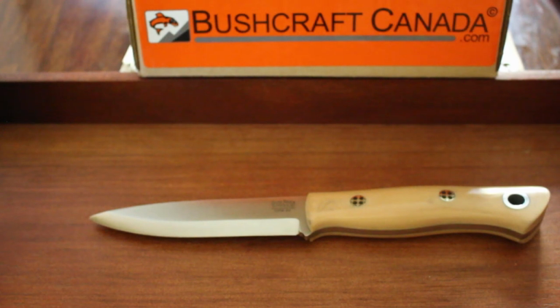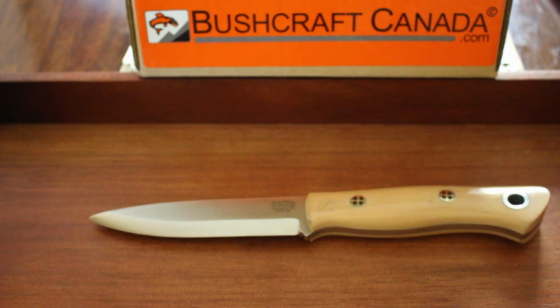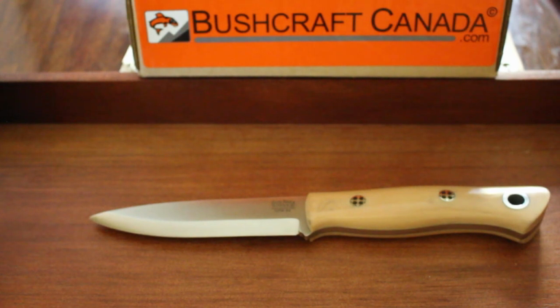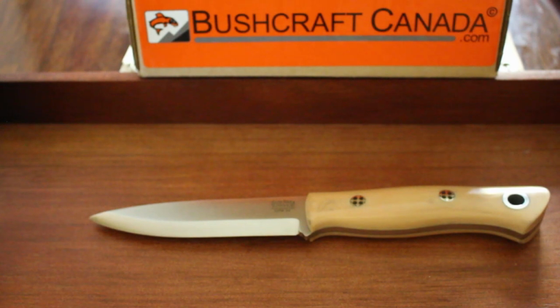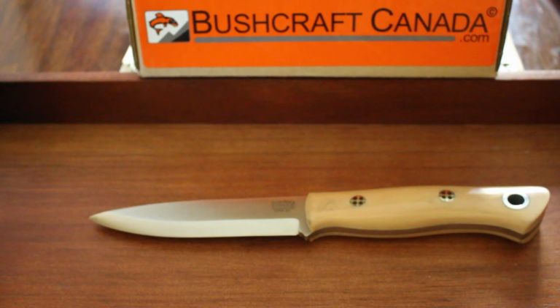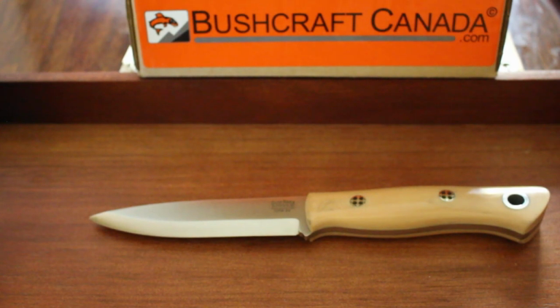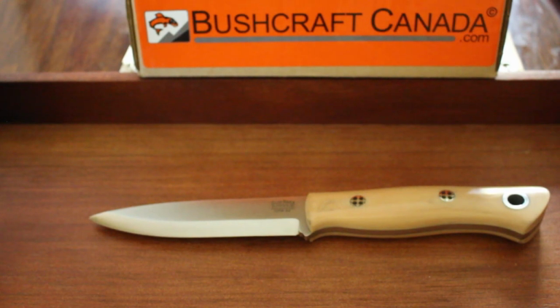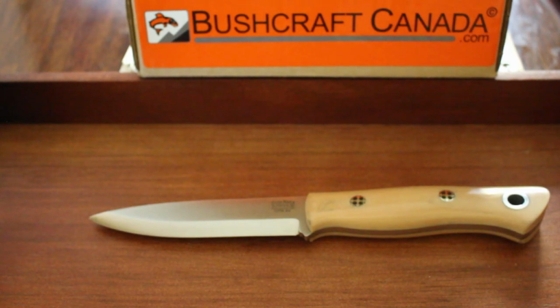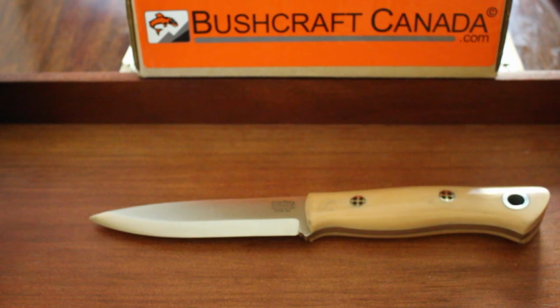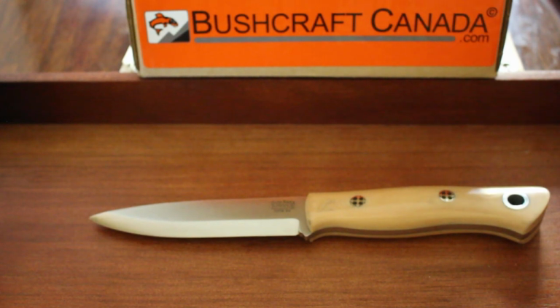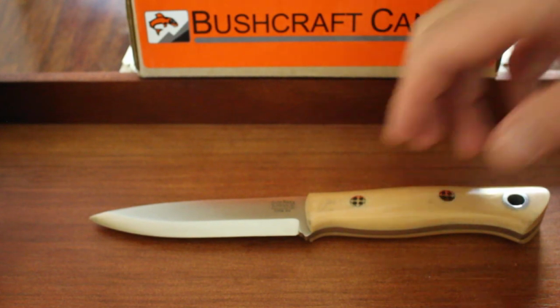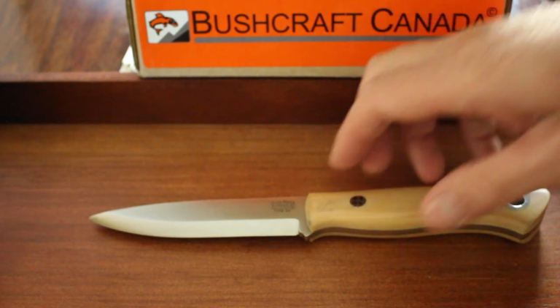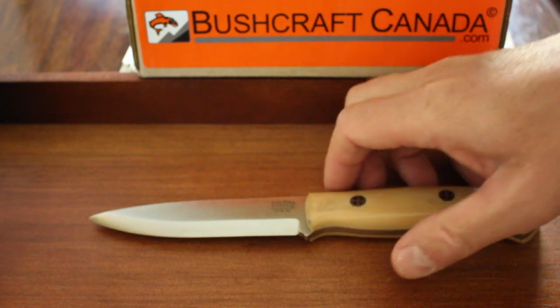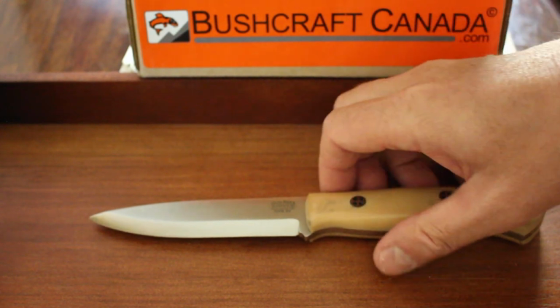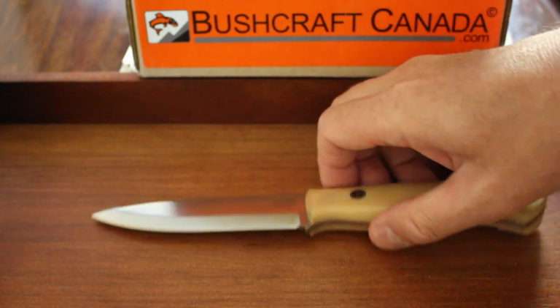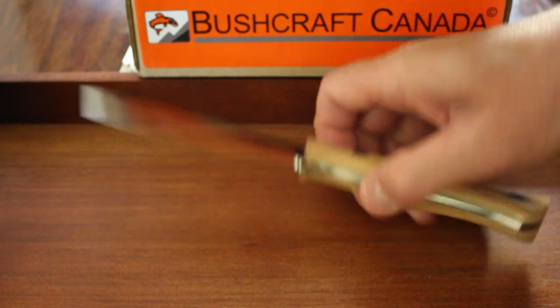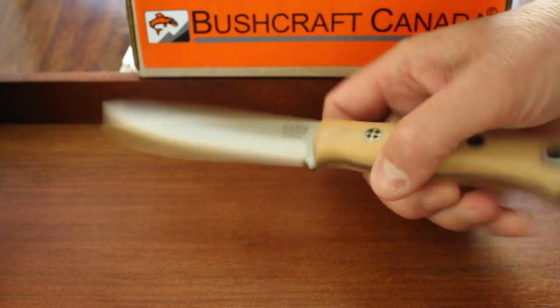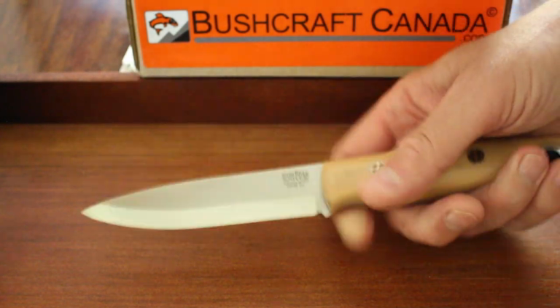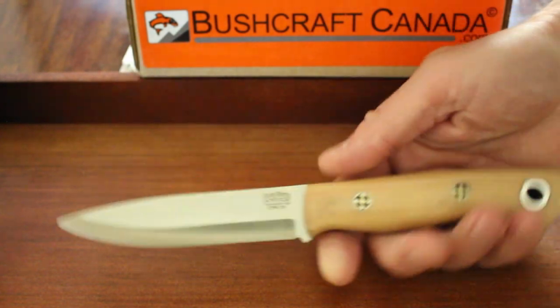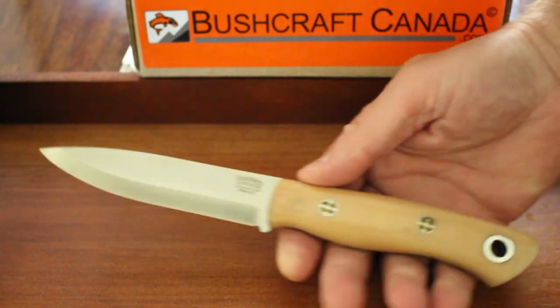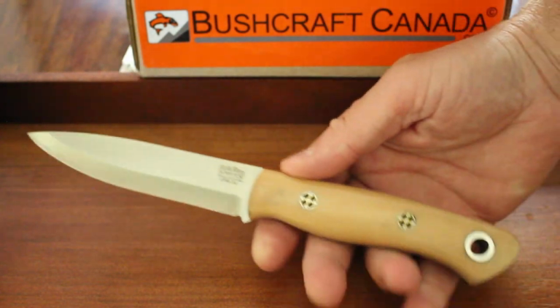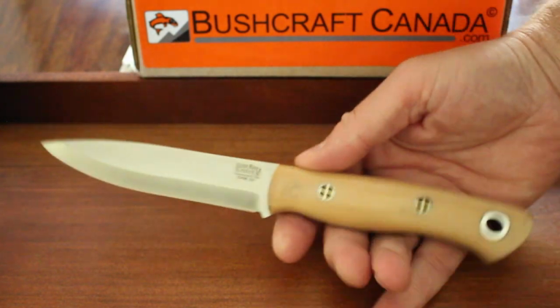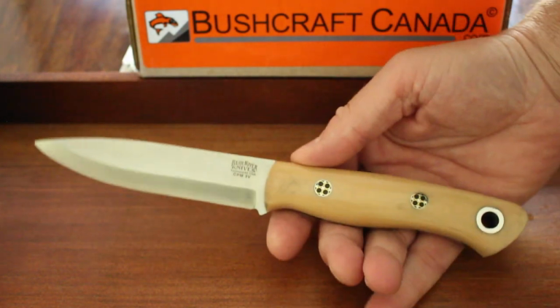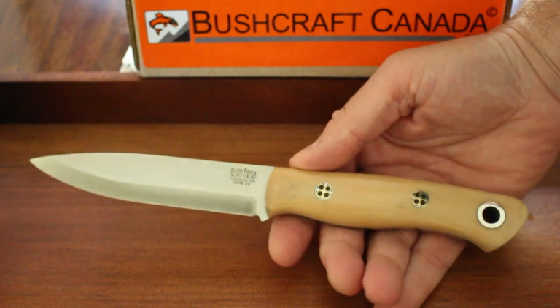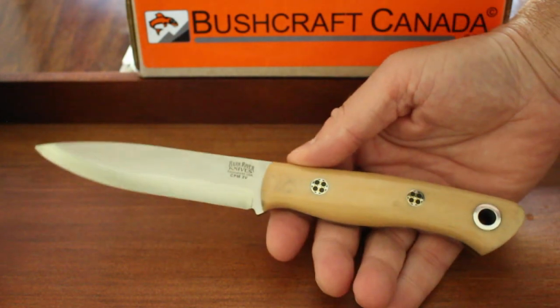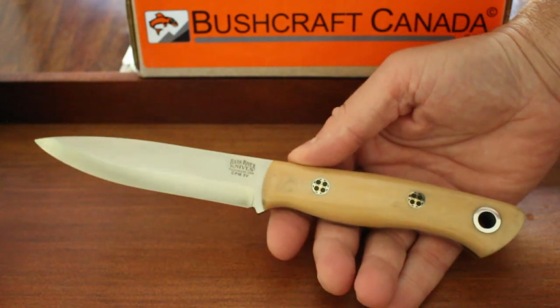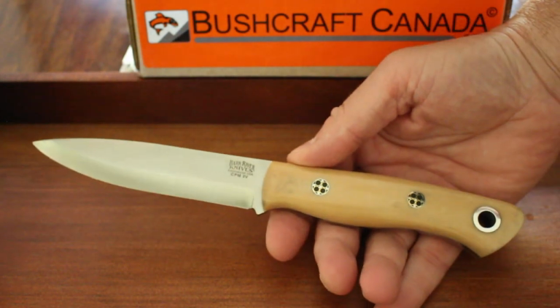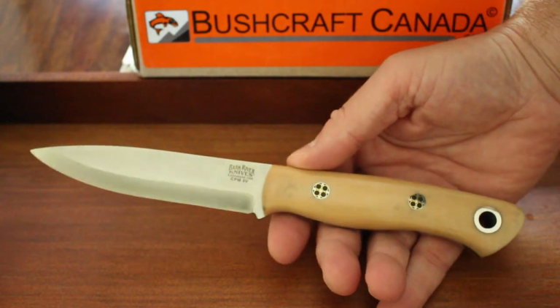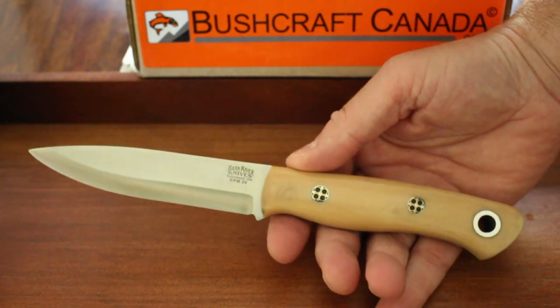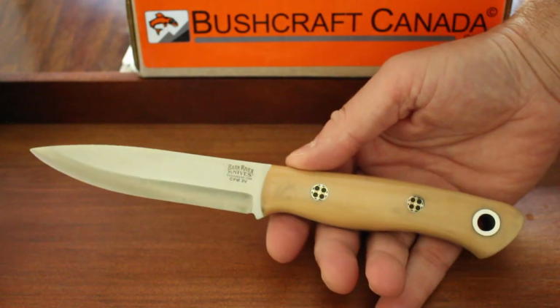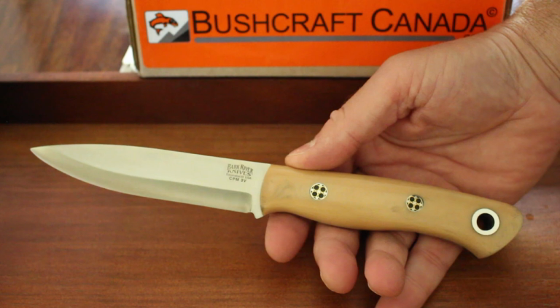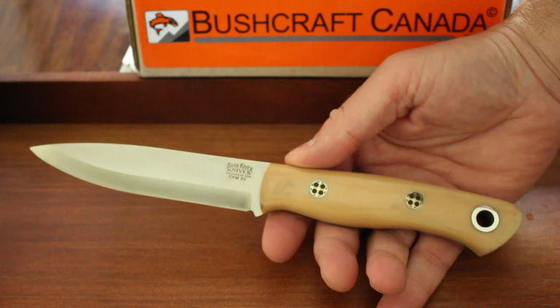Hello, Paul Lomson from bushcraftcanada.com. I'm going to show you today one of Bark River's finest.